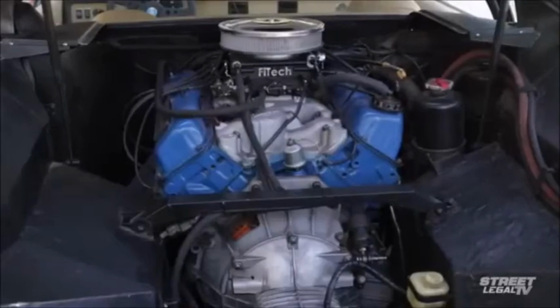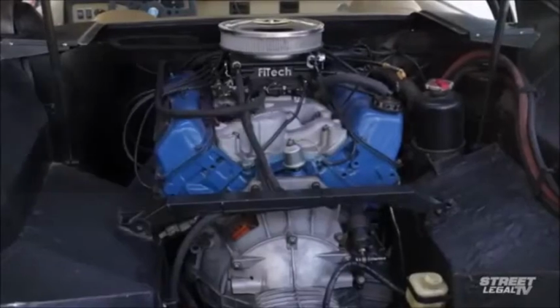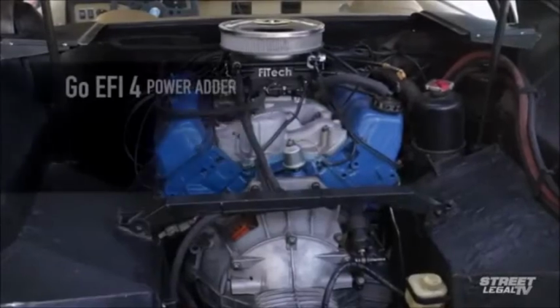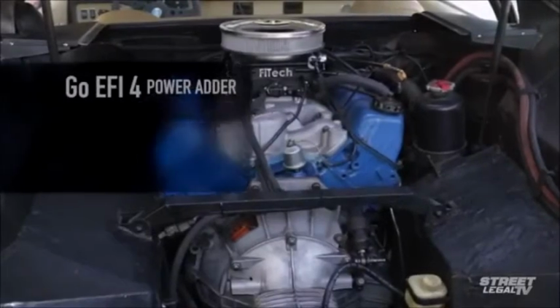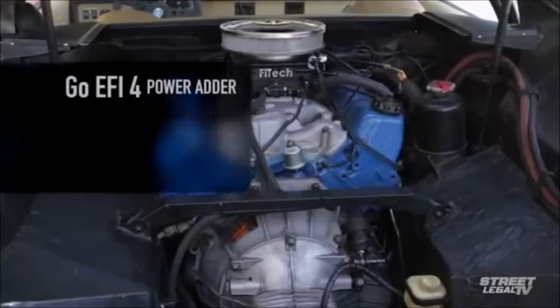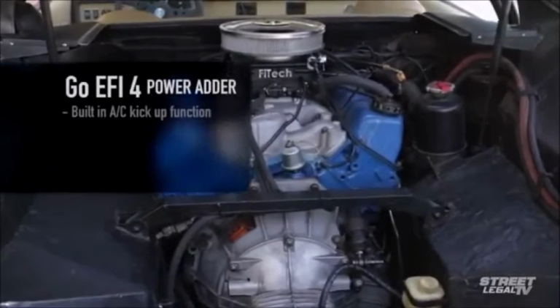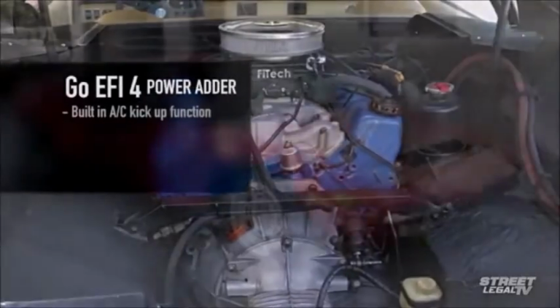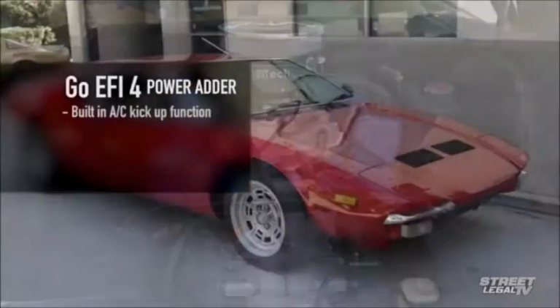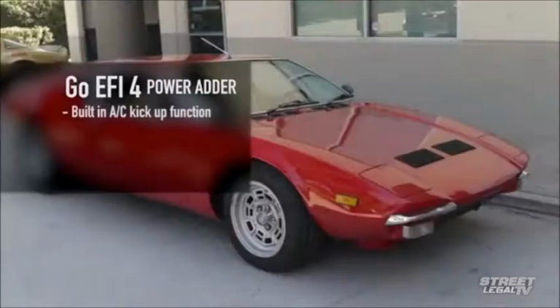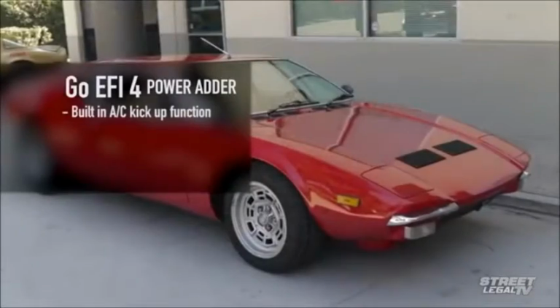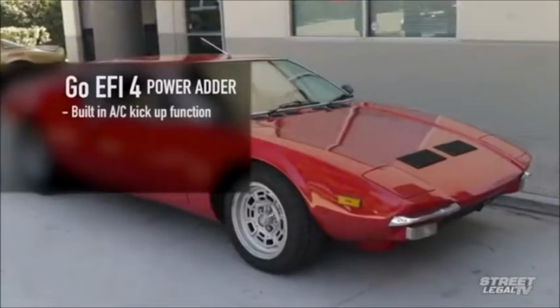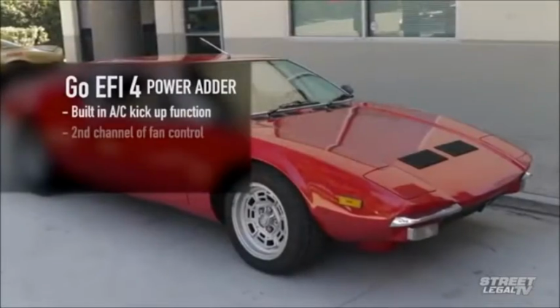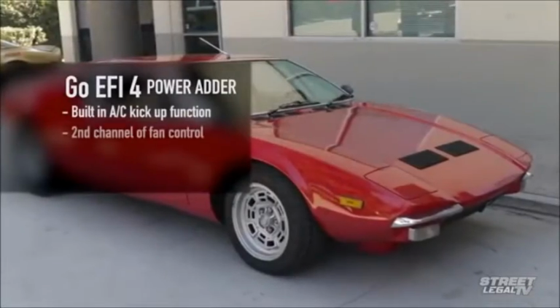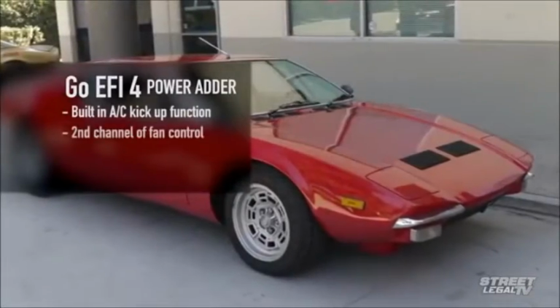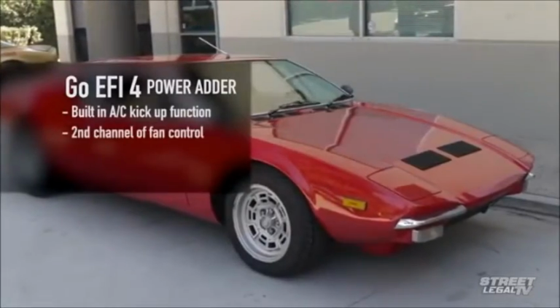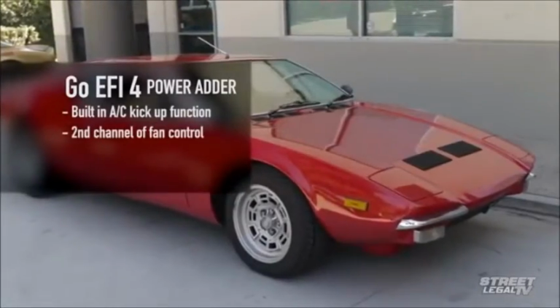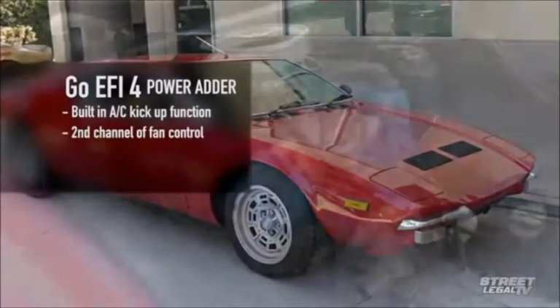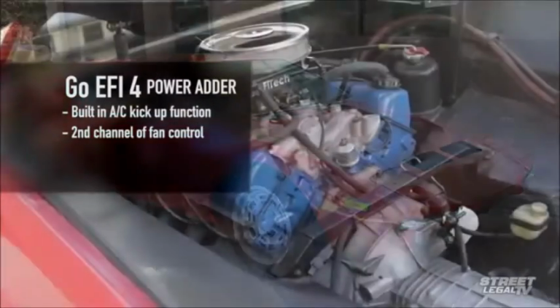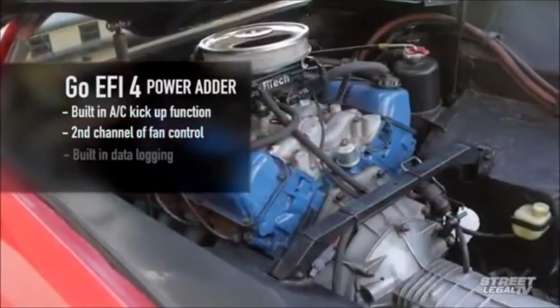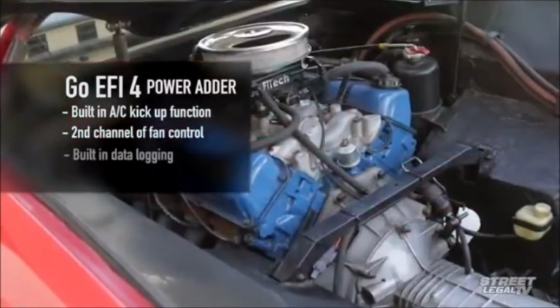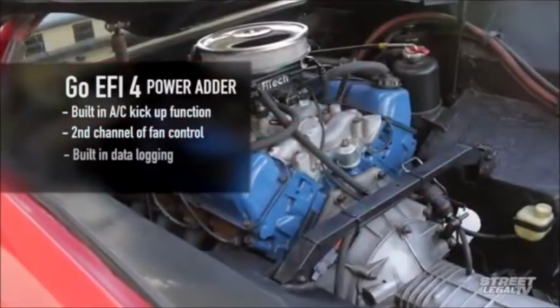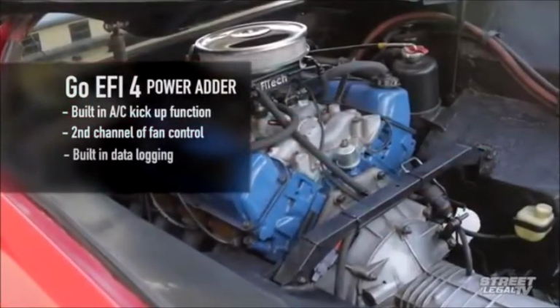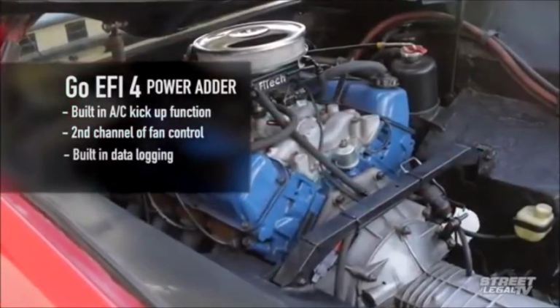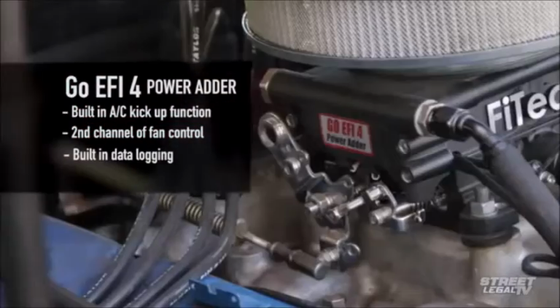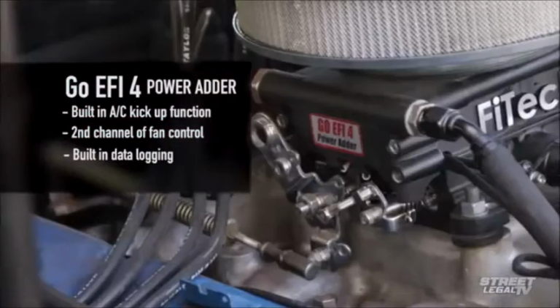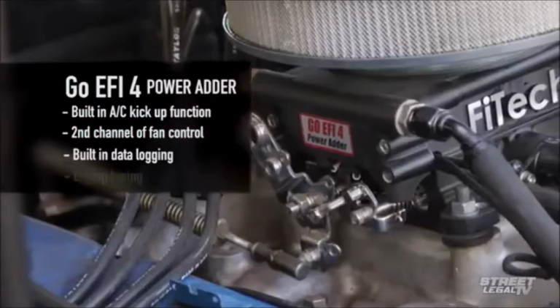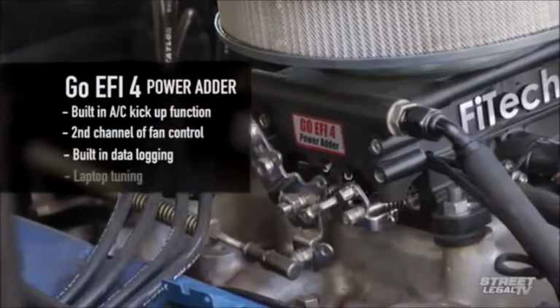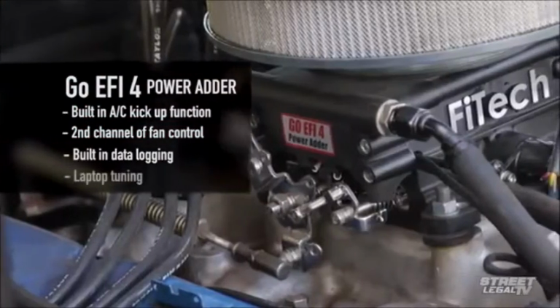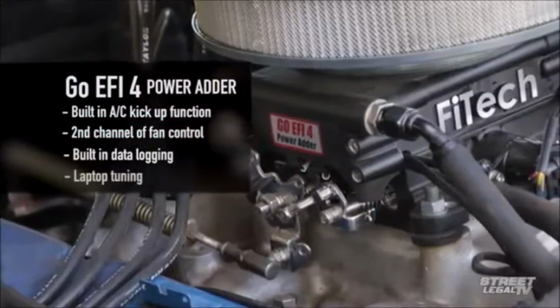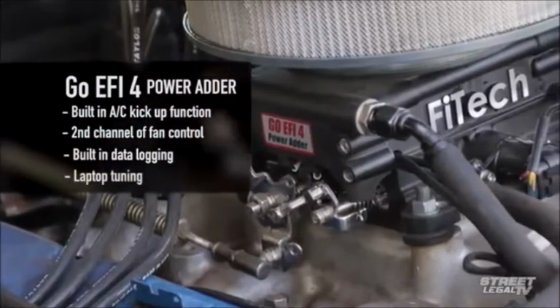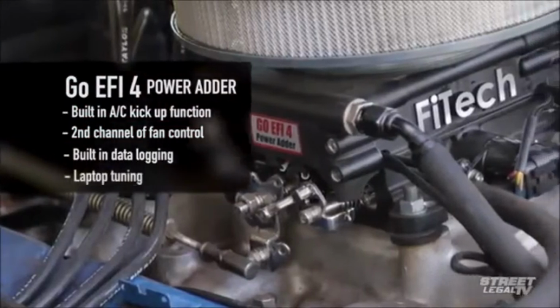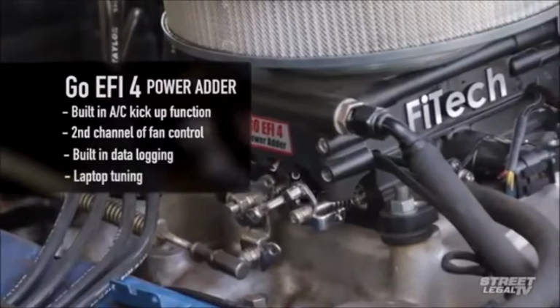It's even got a built-in air conditioning kick-up function, a second channel of fan control, built-in data logging, and the ability to tune via laptop.